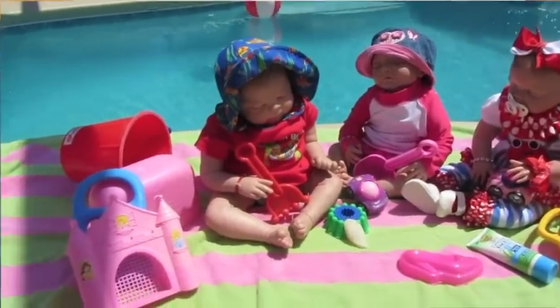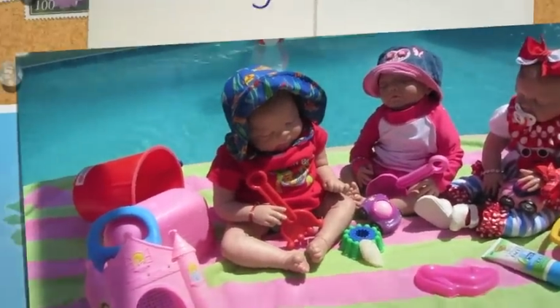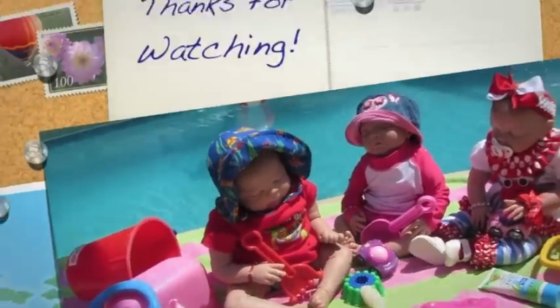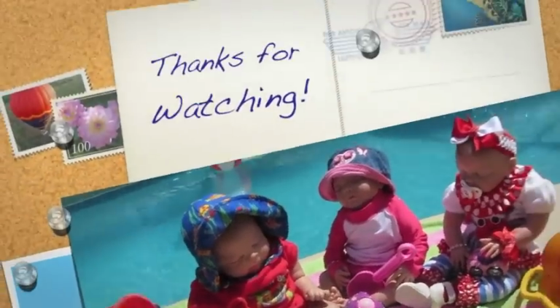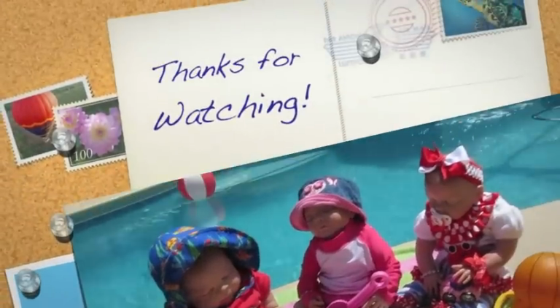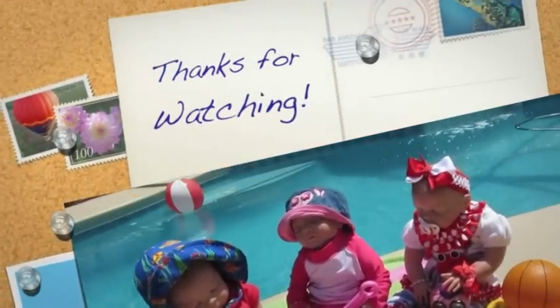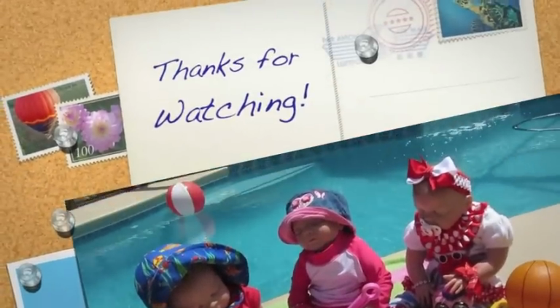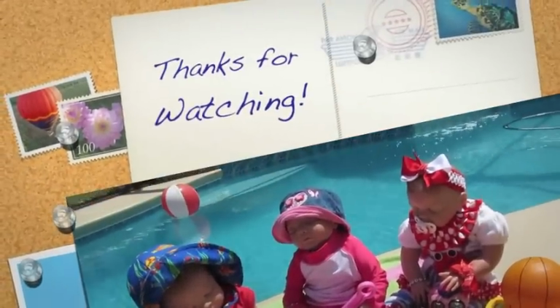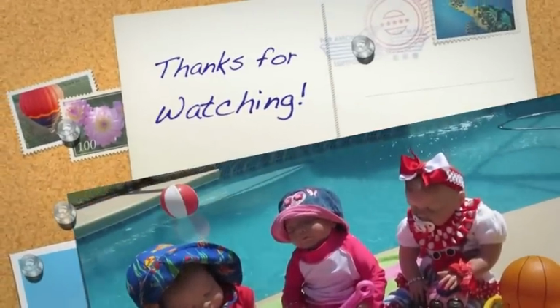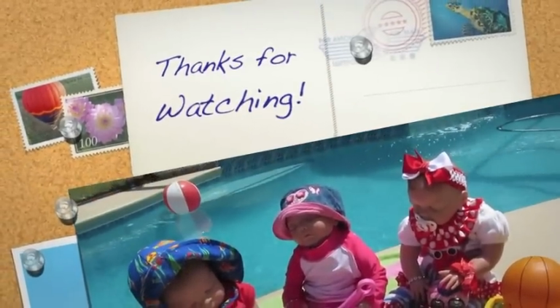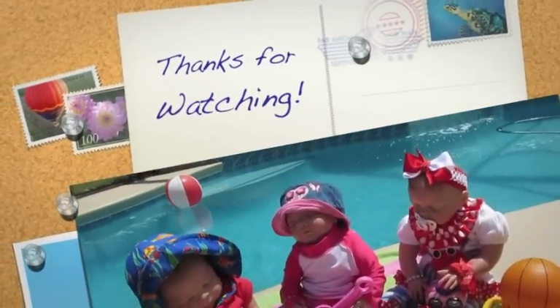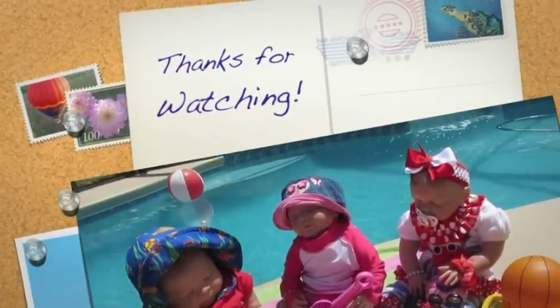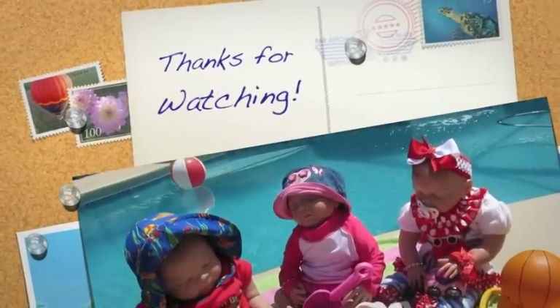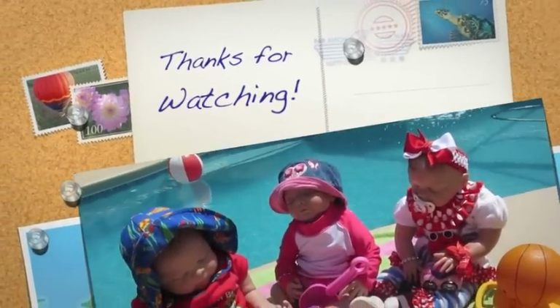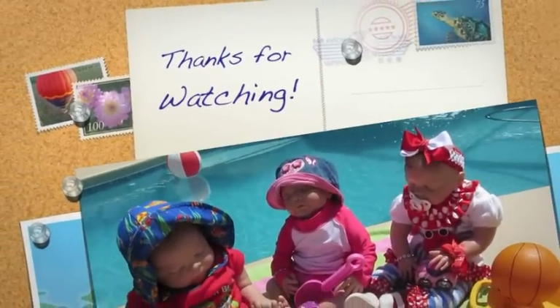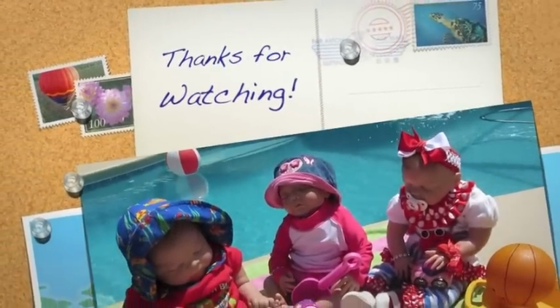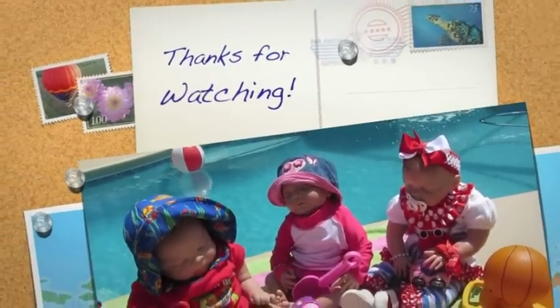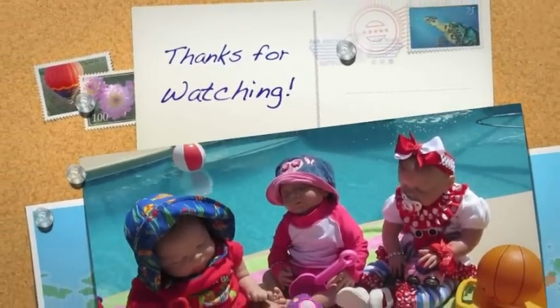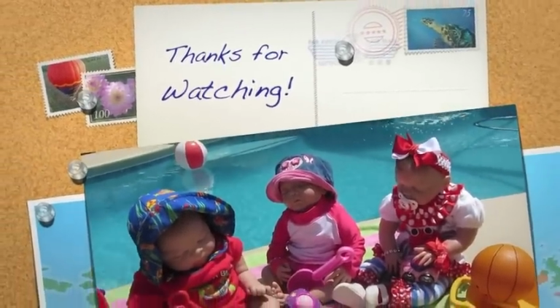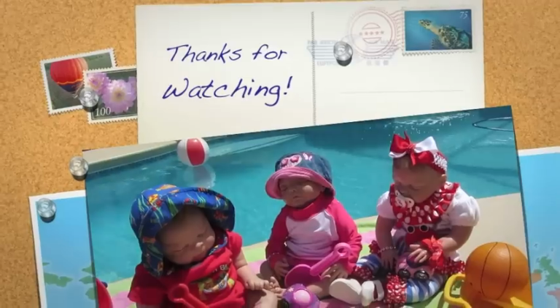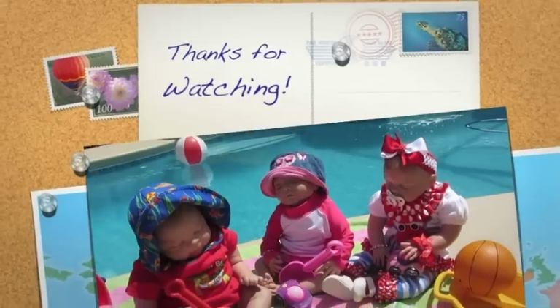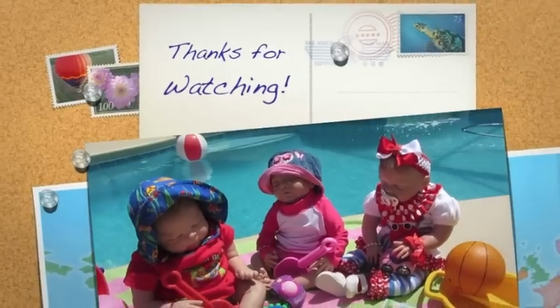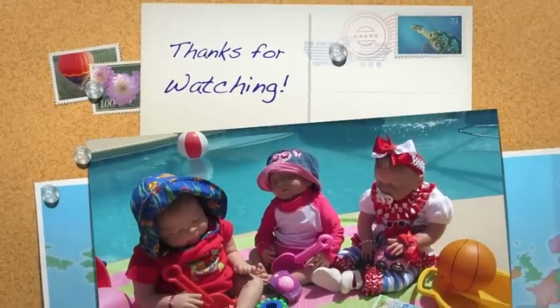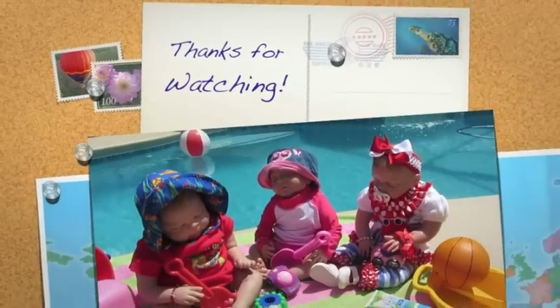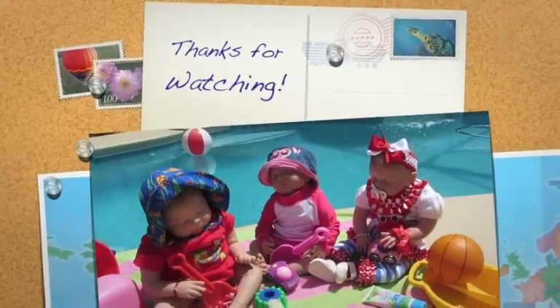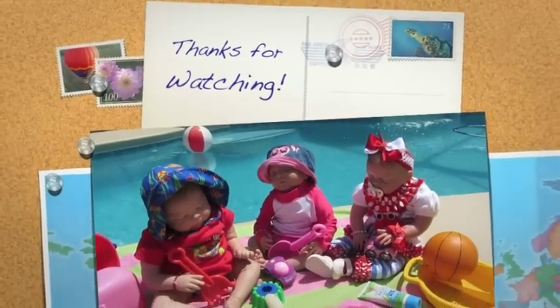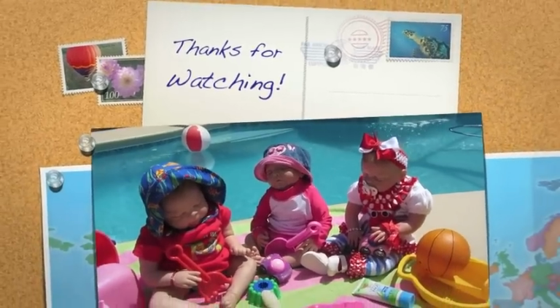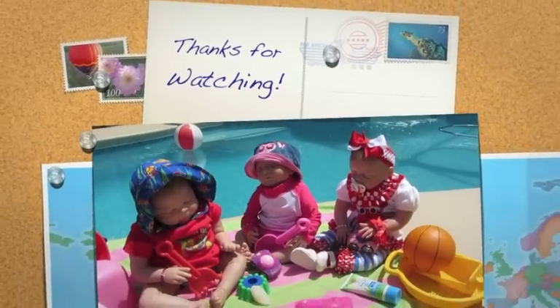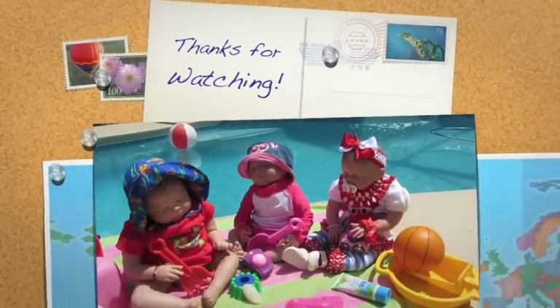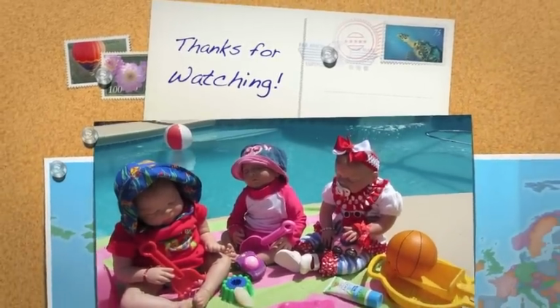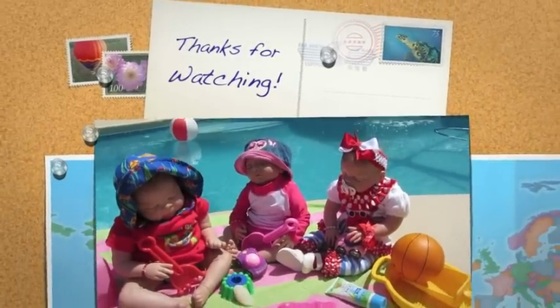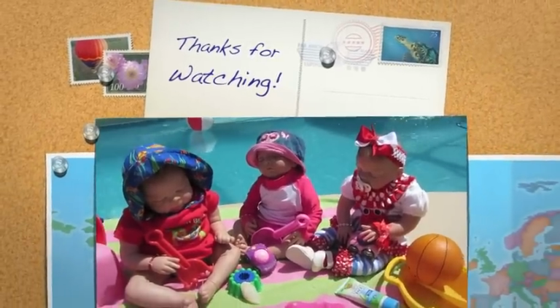I hope everyone has a really nice Labor Day holiday. Thanks for watching.